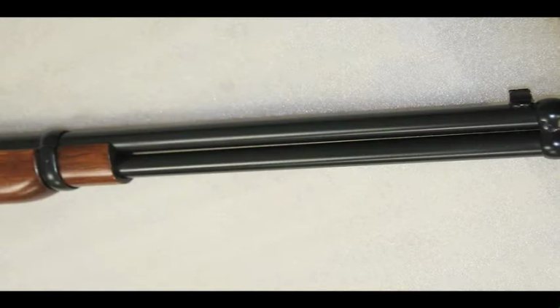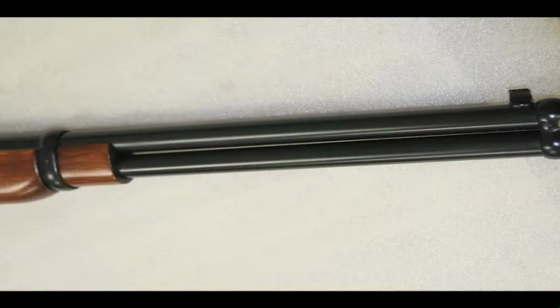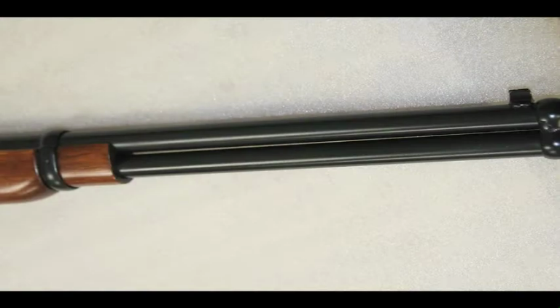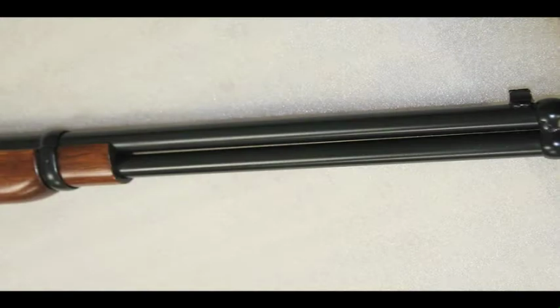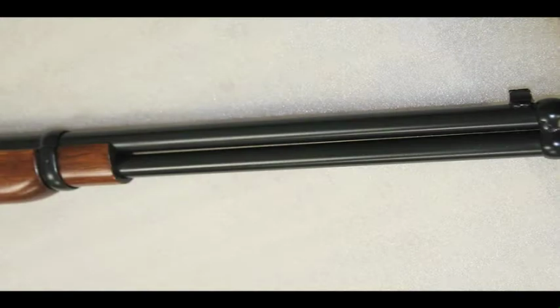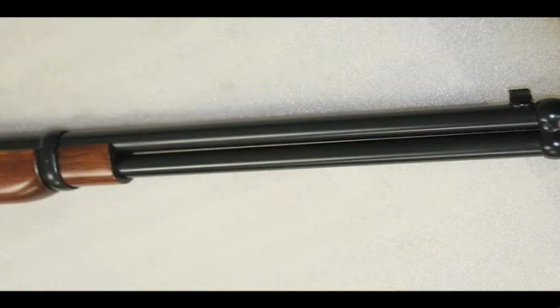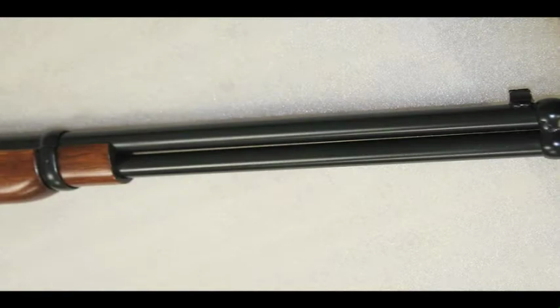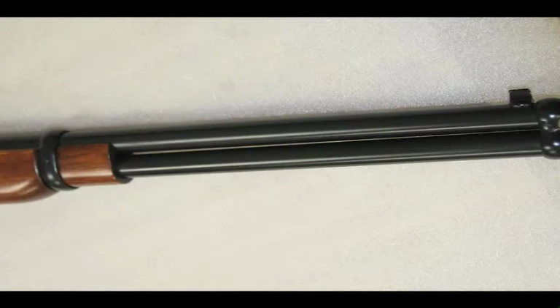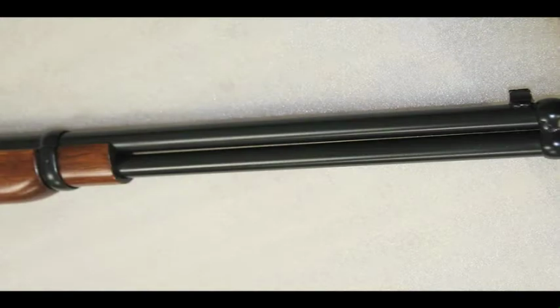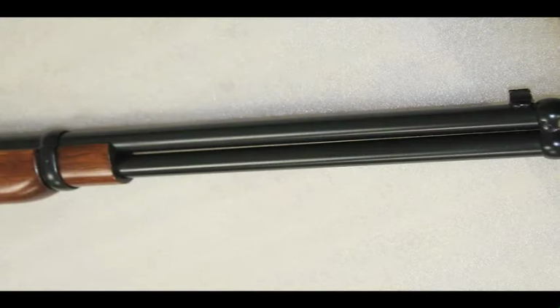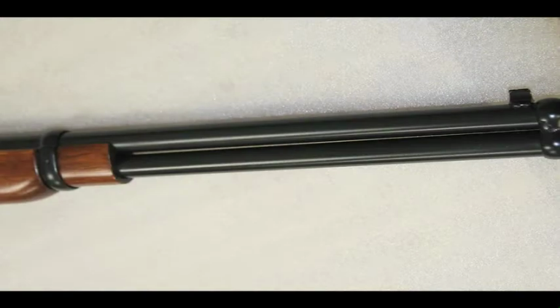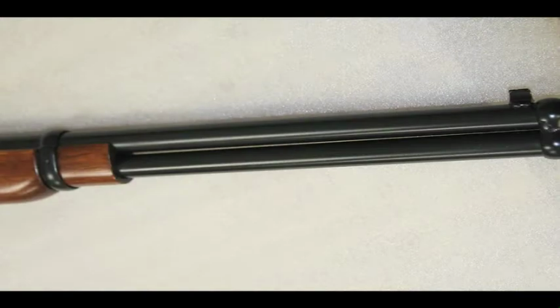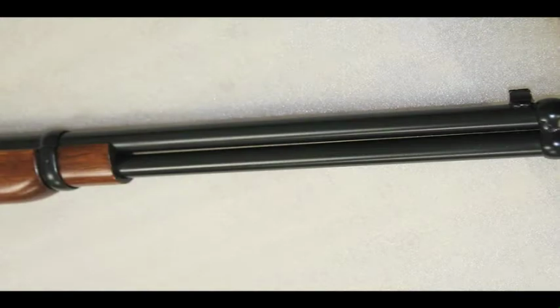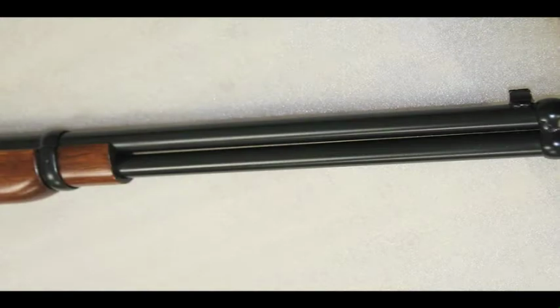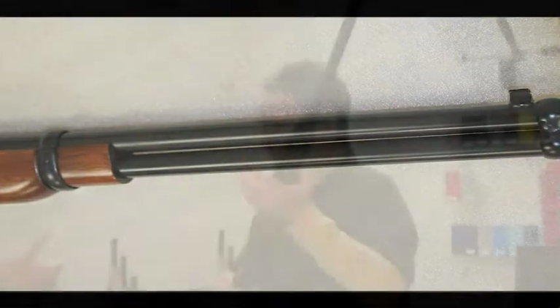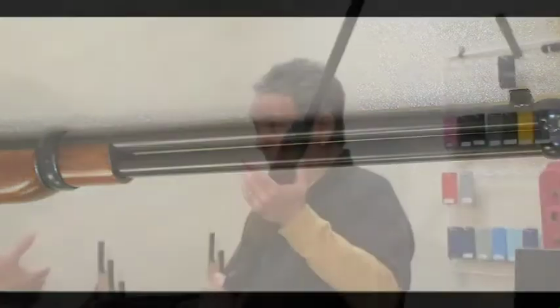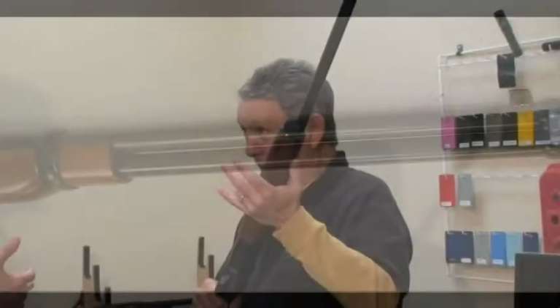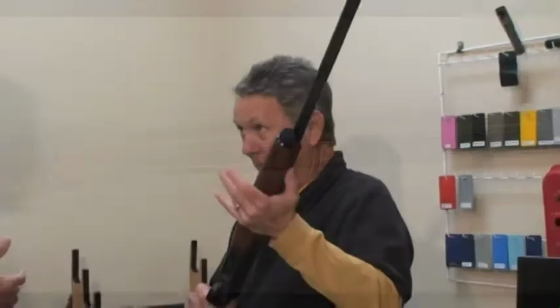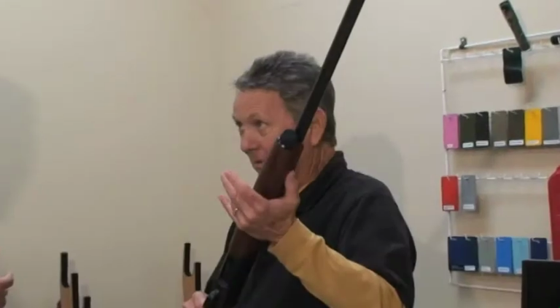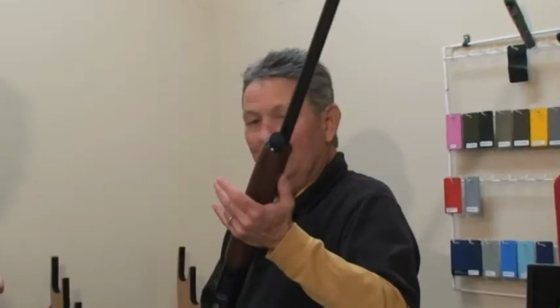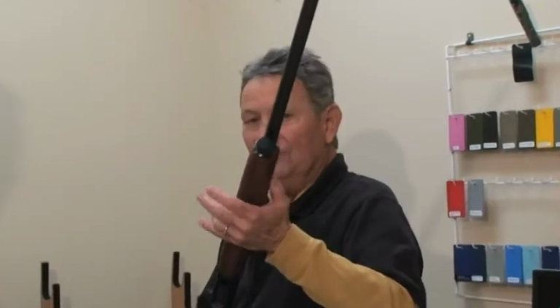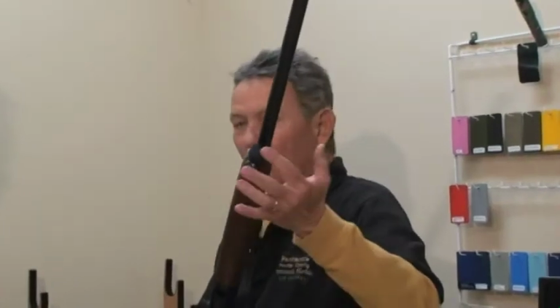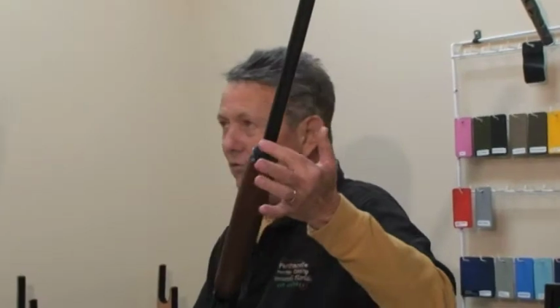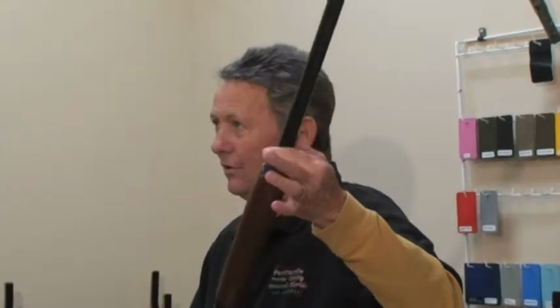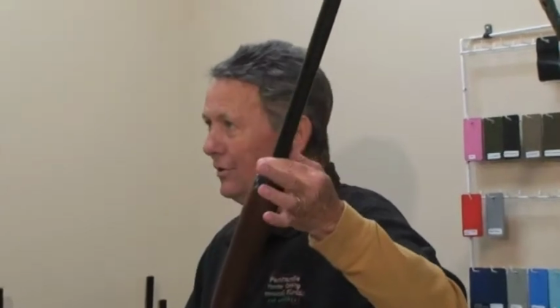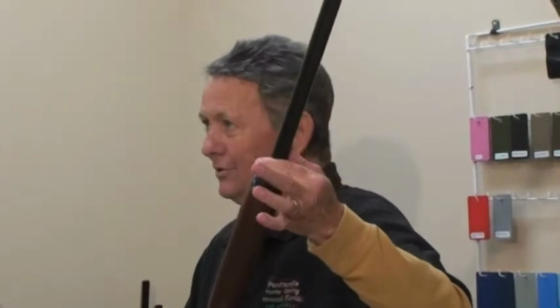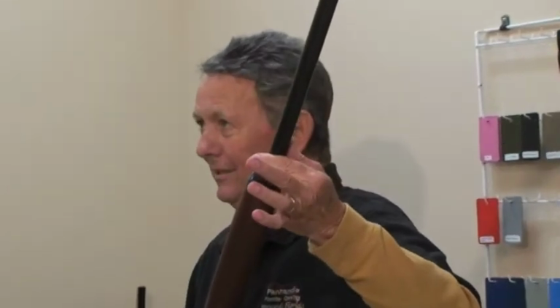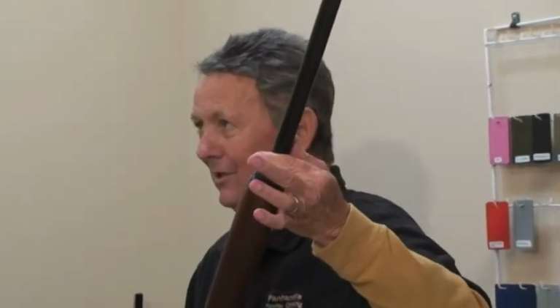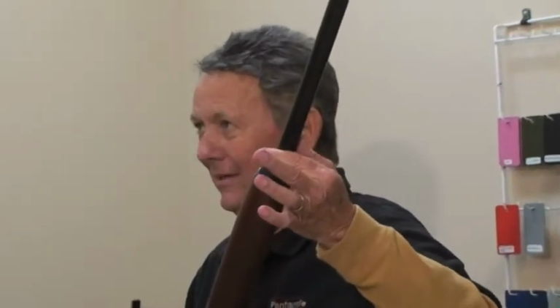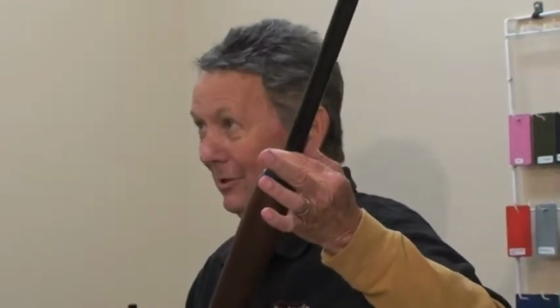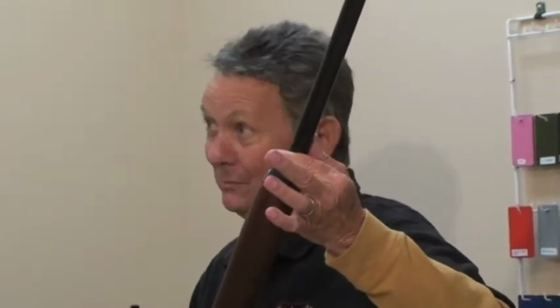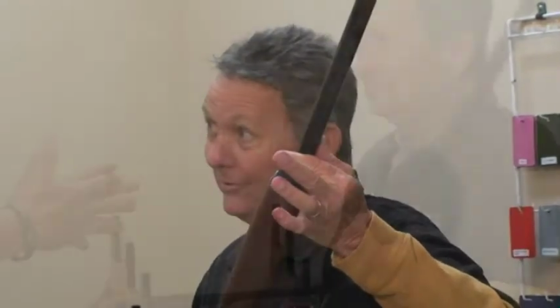On the other hand, if you're a skeet shooter or target type person, the gloss is not going to hurt you a bit. As a matter of fact, it looks better.